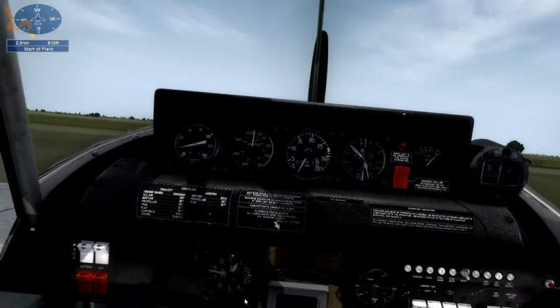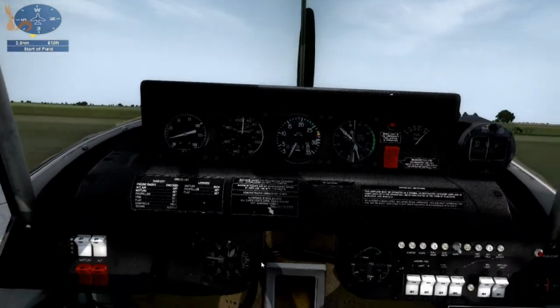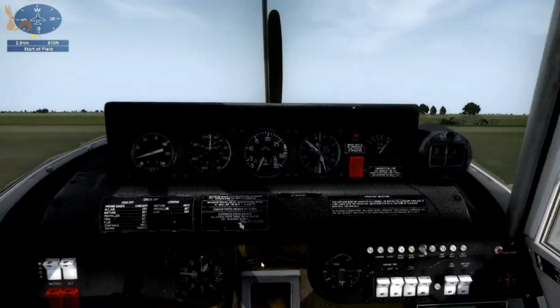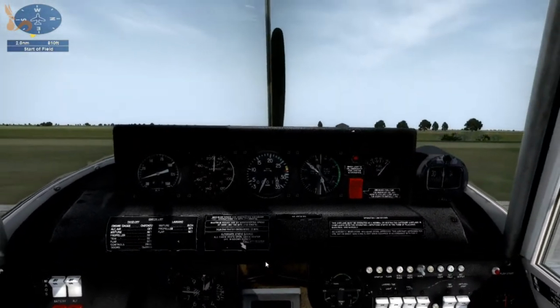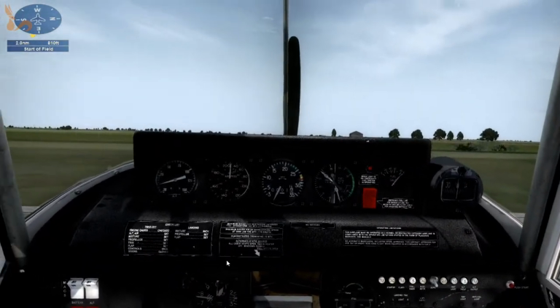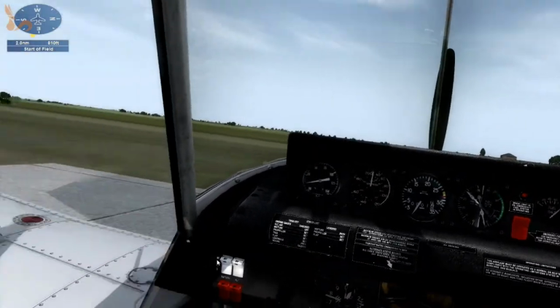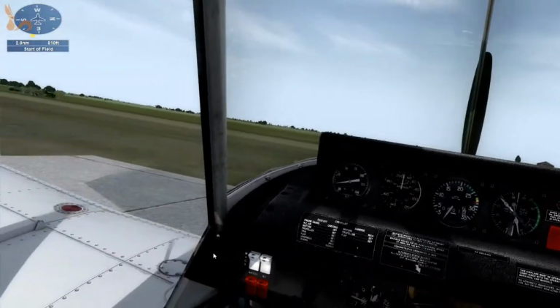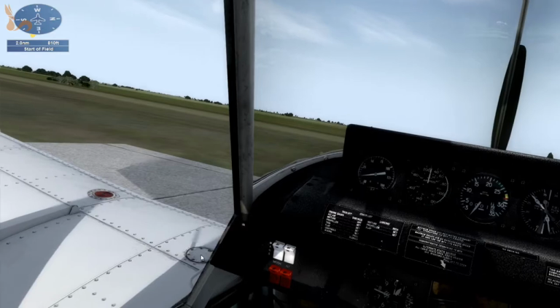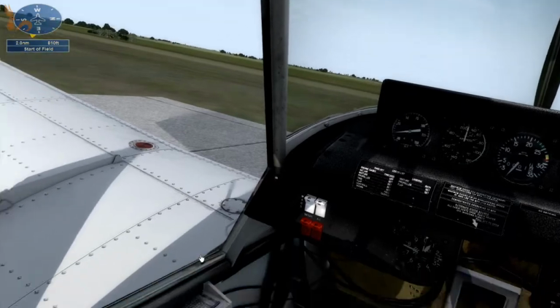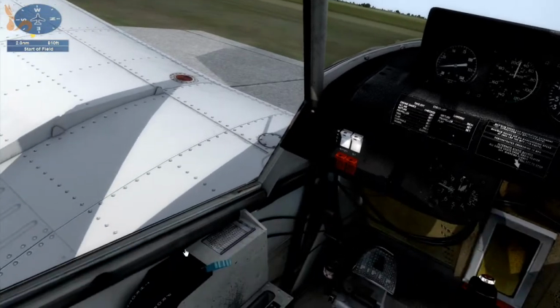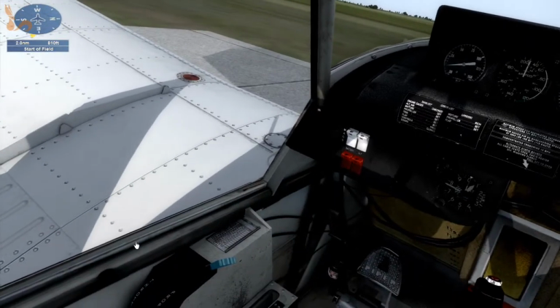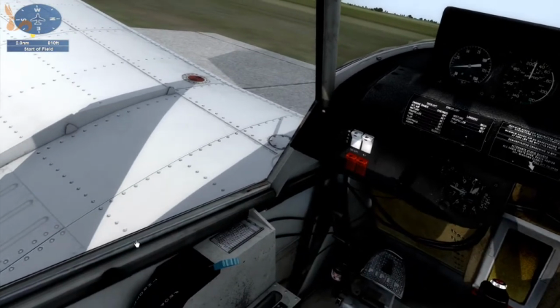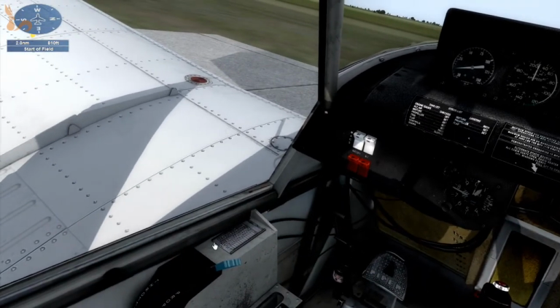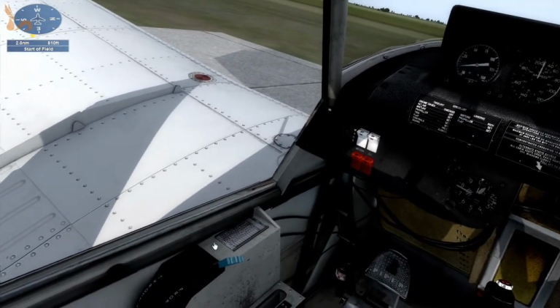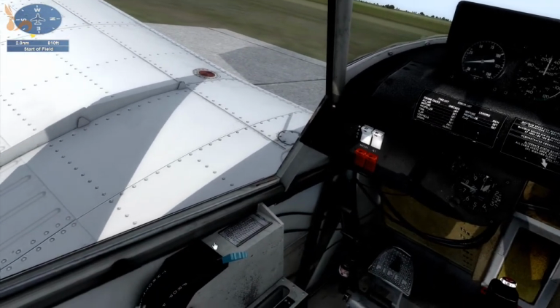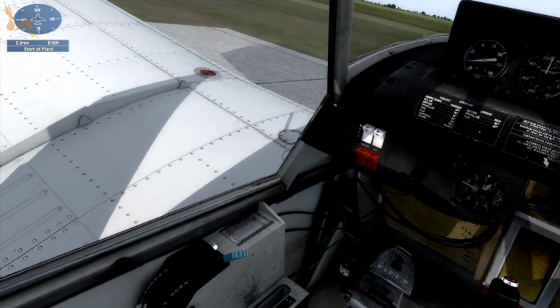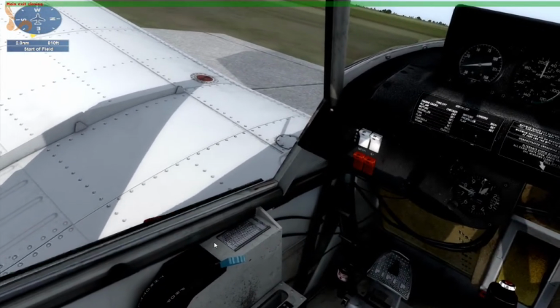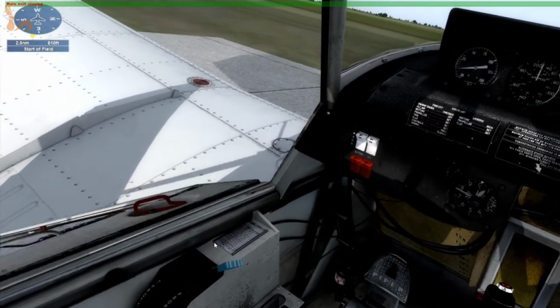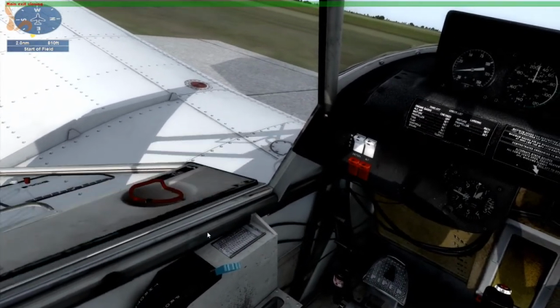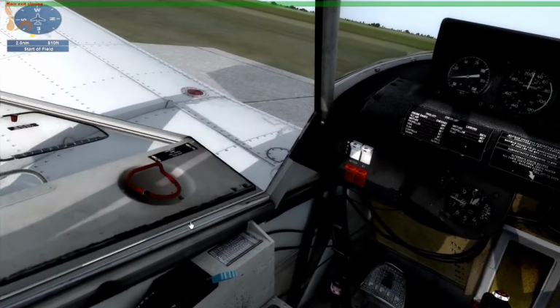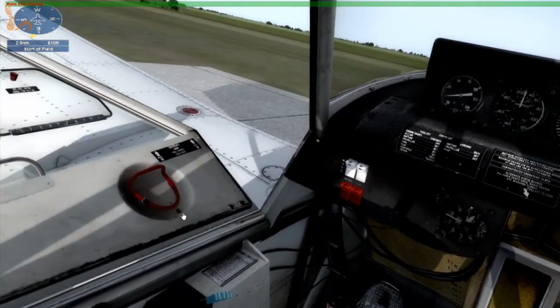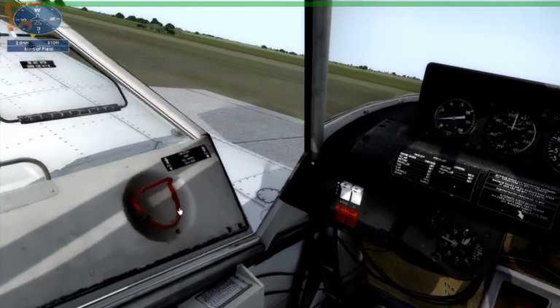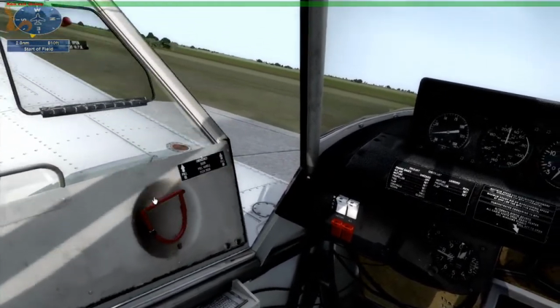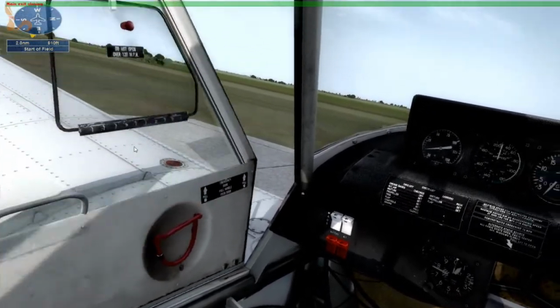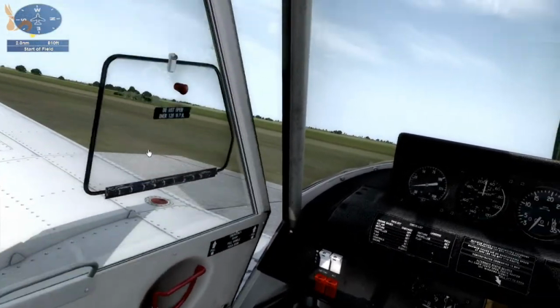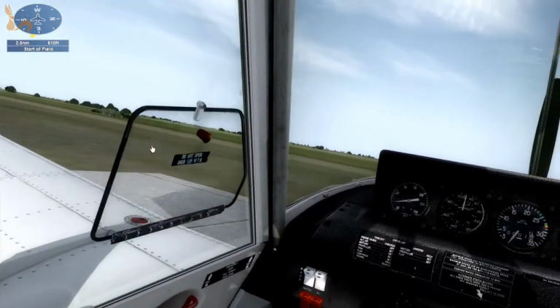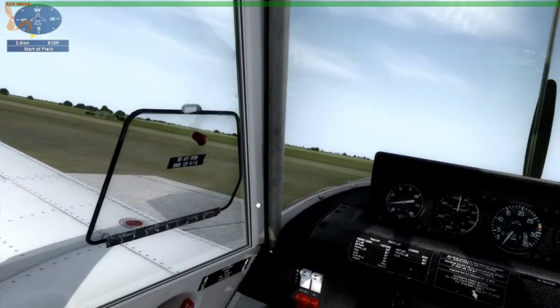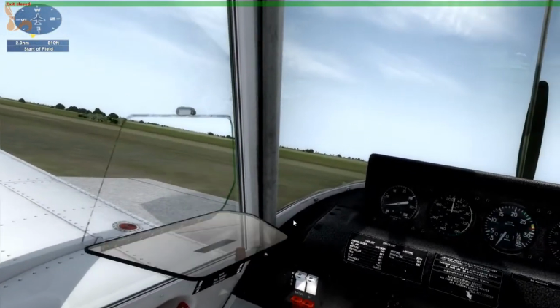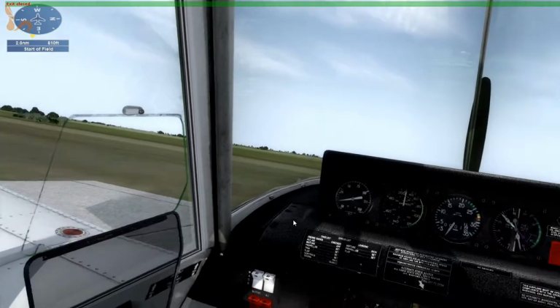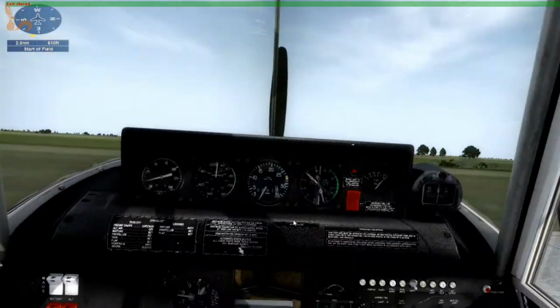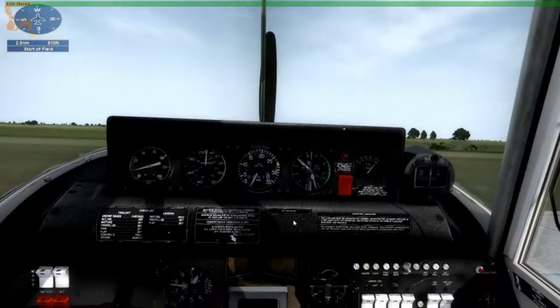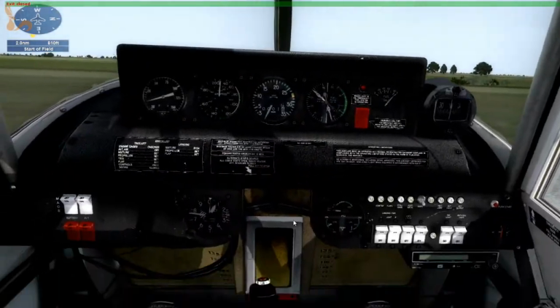I'm just getting in this seat here and strapping in. There we go. We'll shut this door. Might just open the little window up so we don't fry.